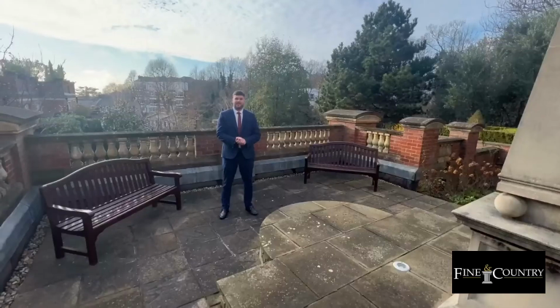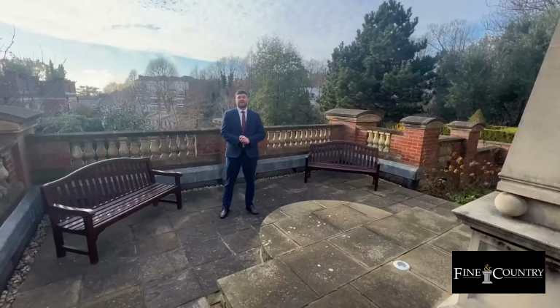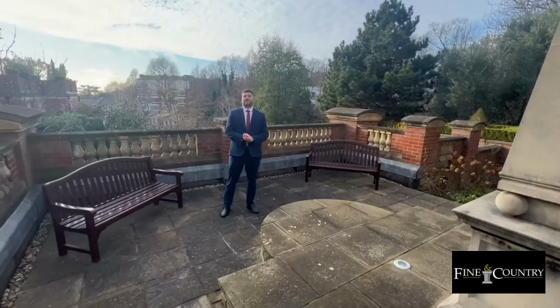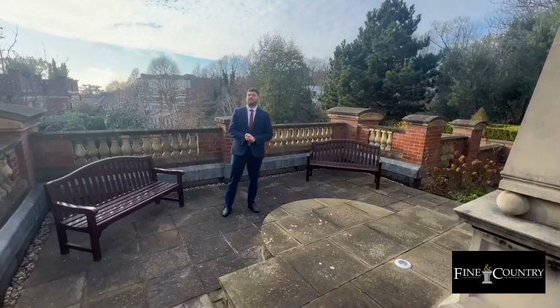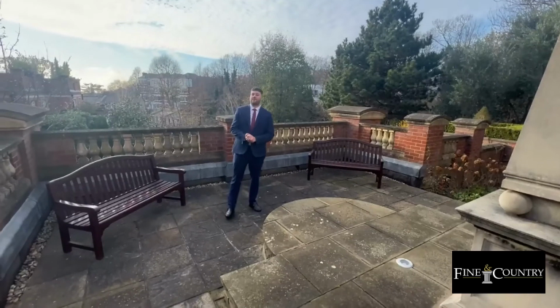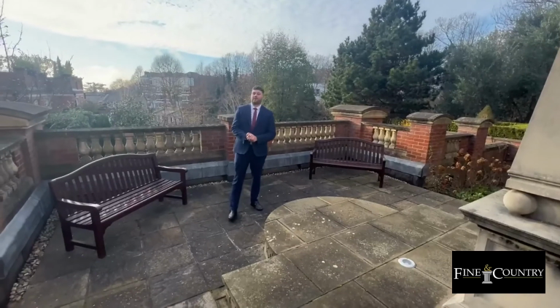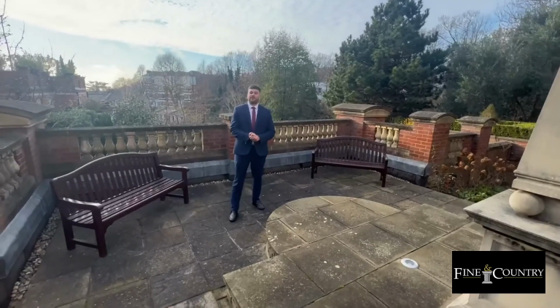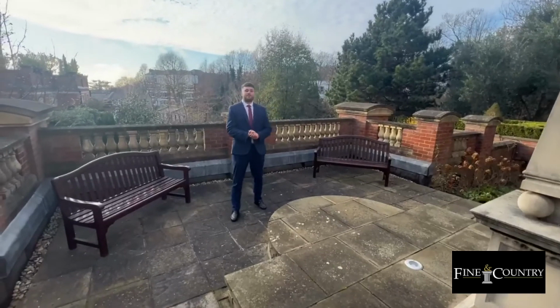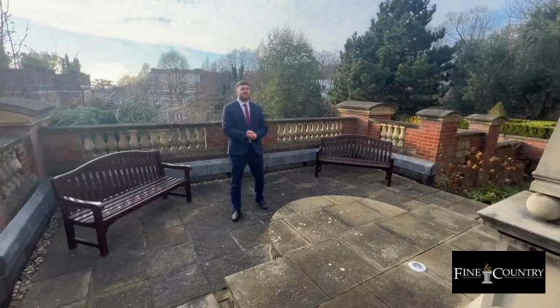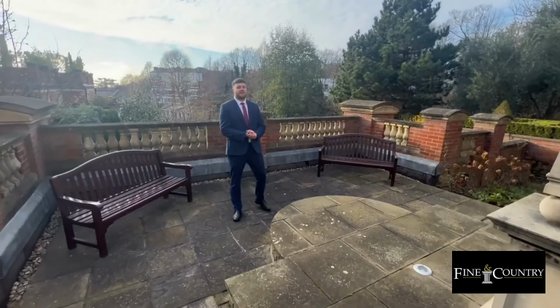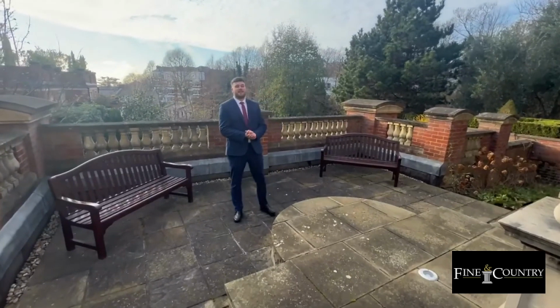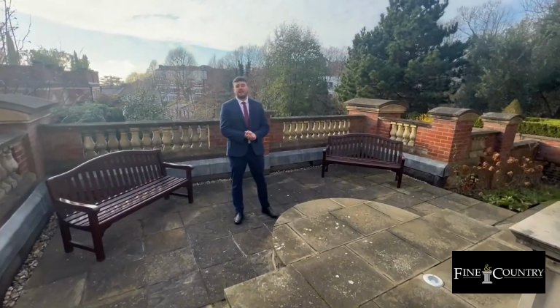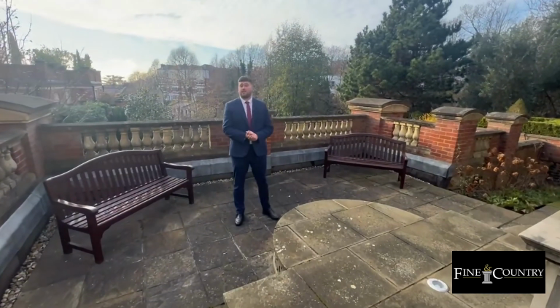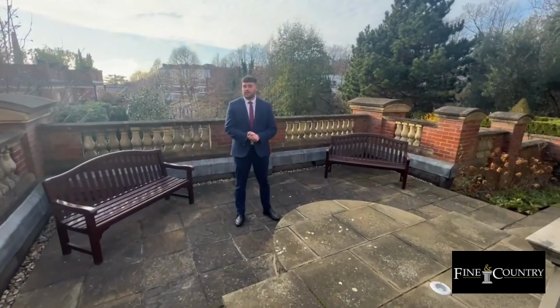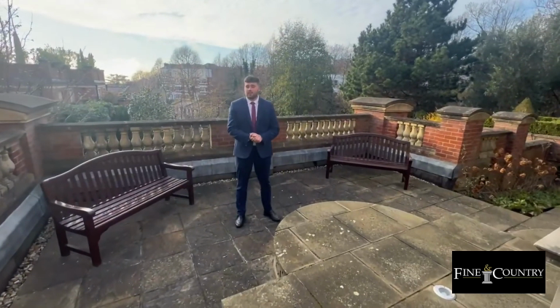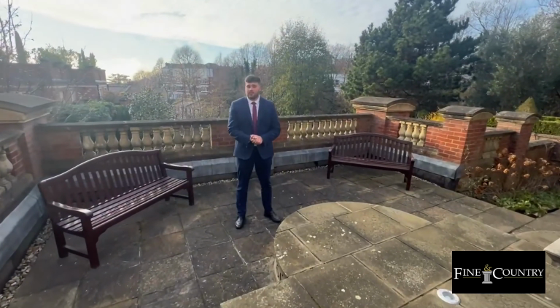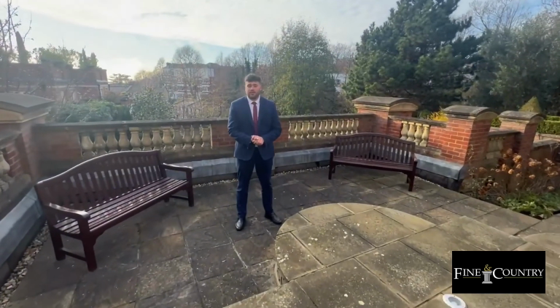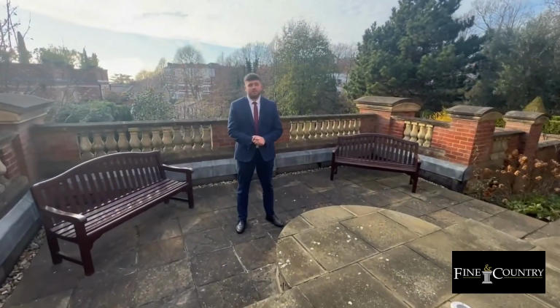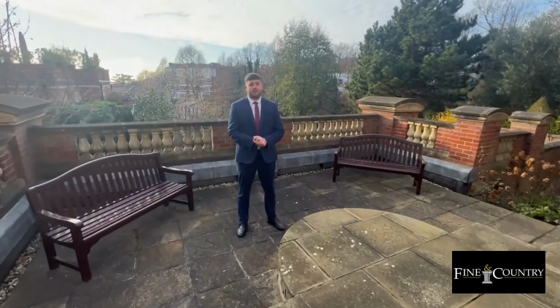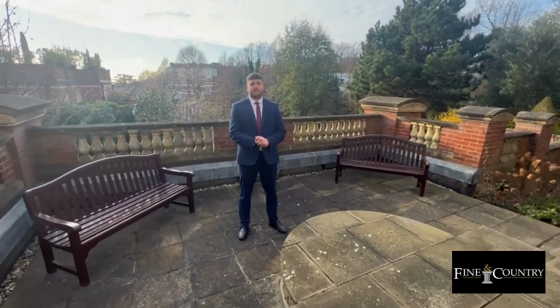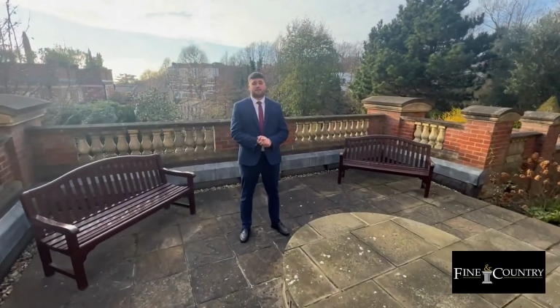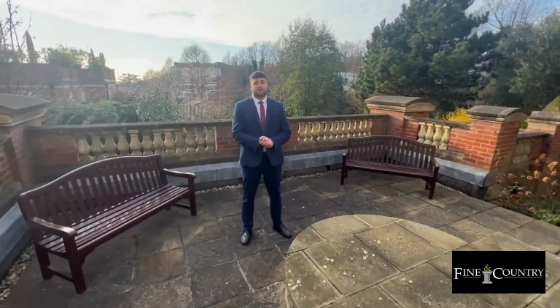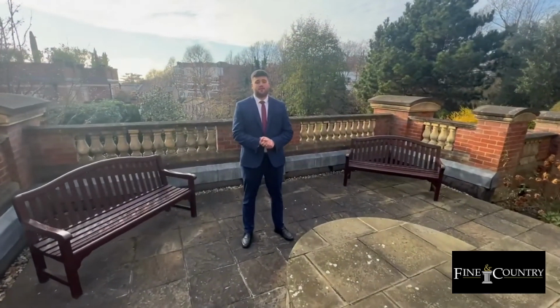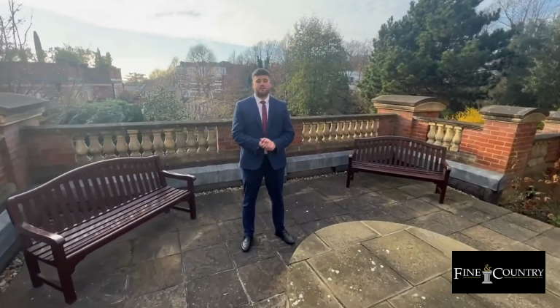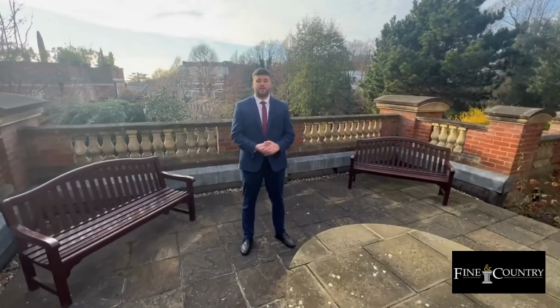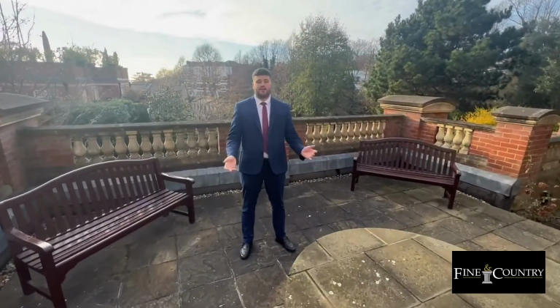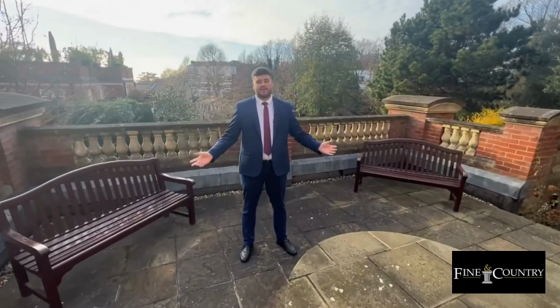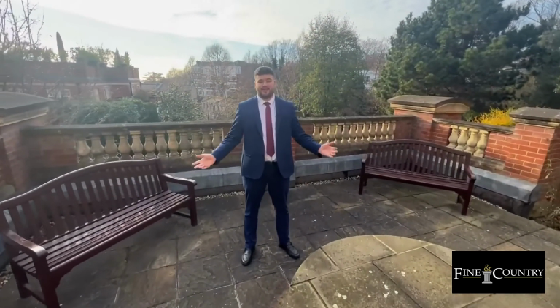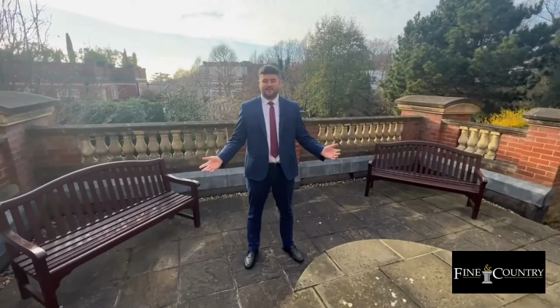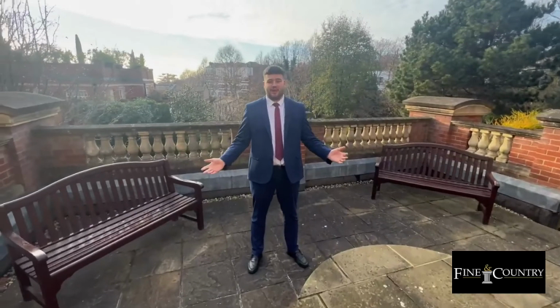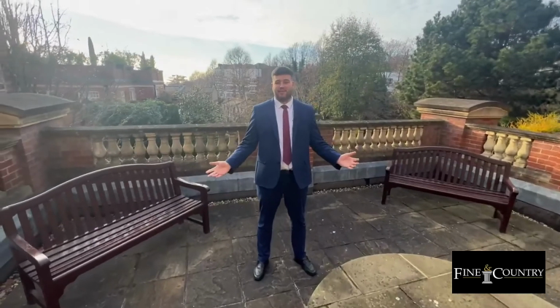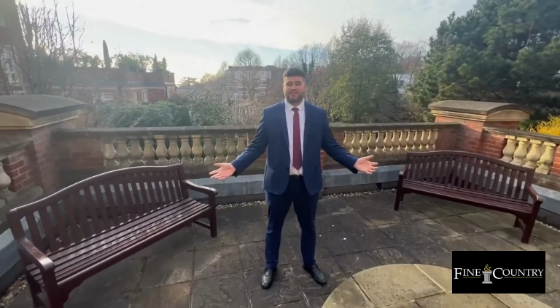Thank you for viewing the property with me today. If you'd like to book a viewing, please give us a call. This is Gainsborough House.